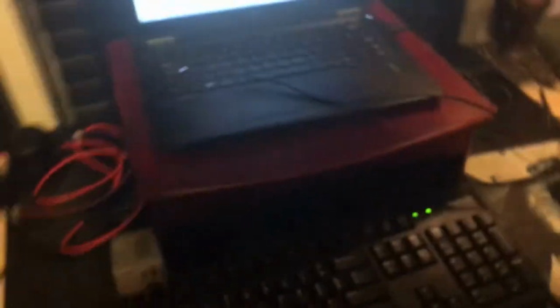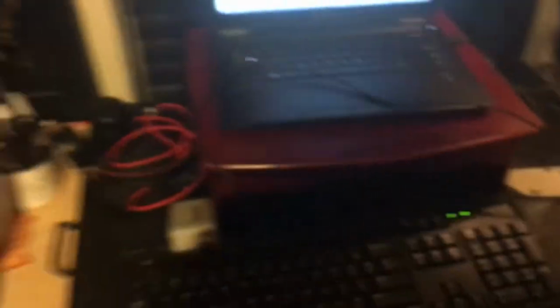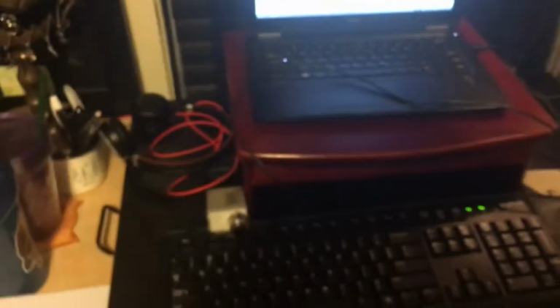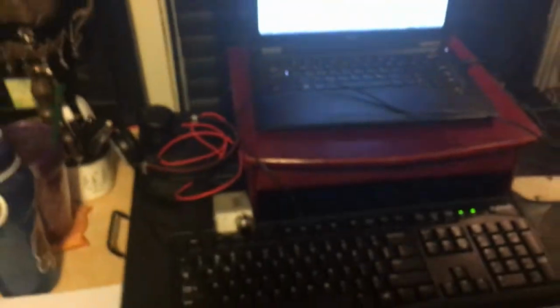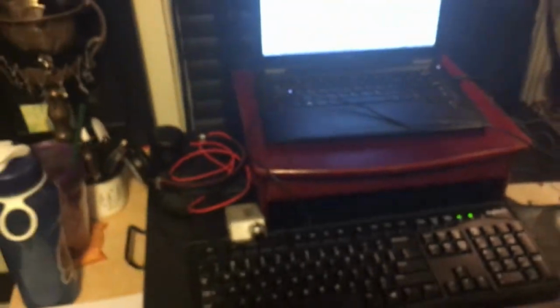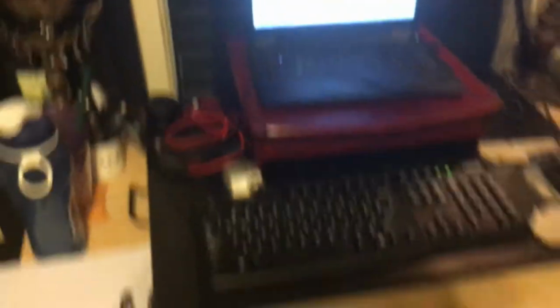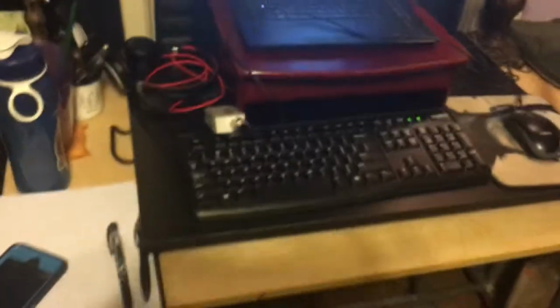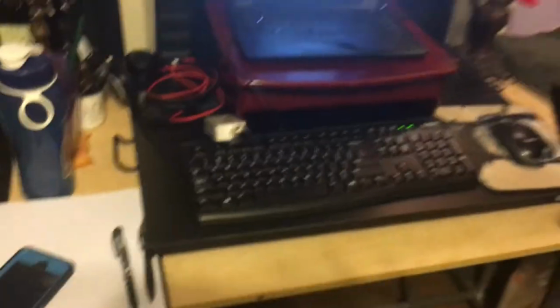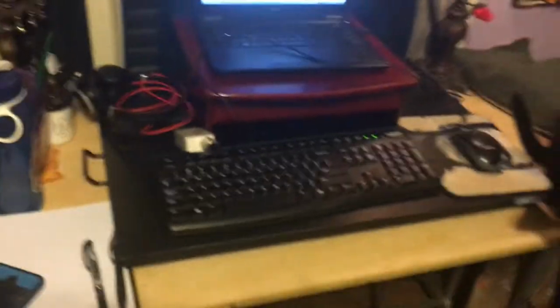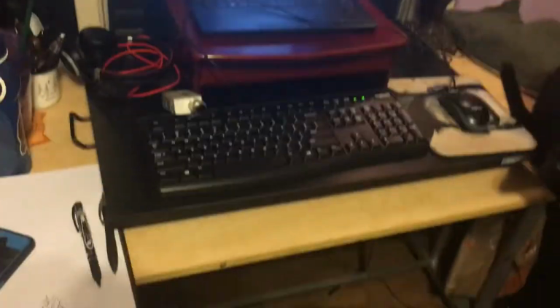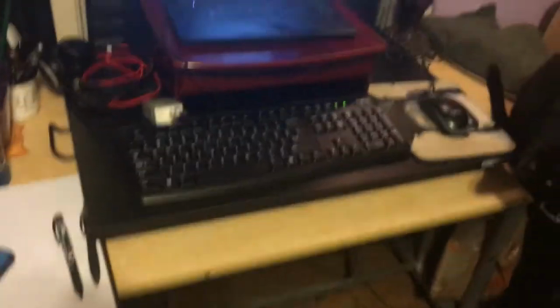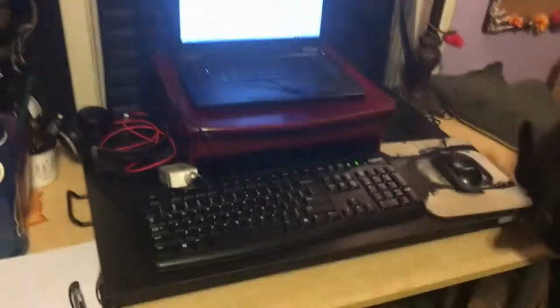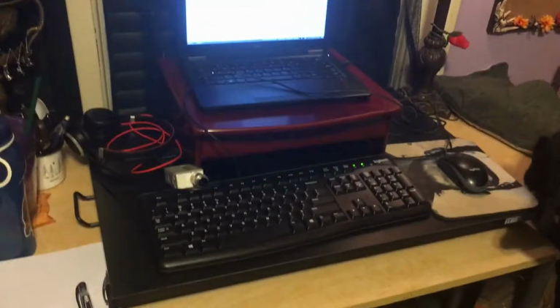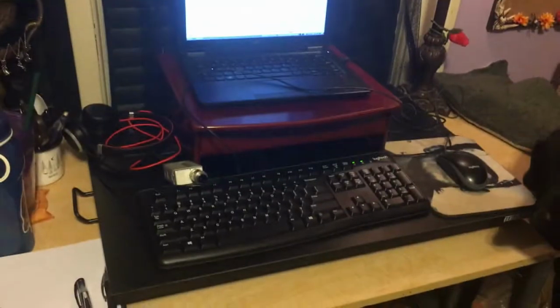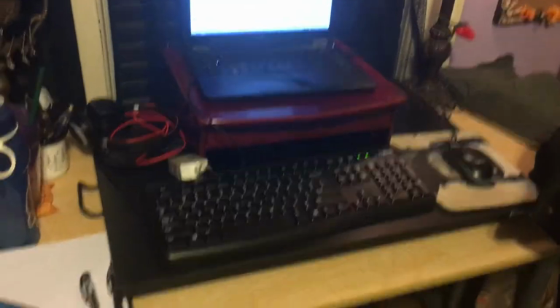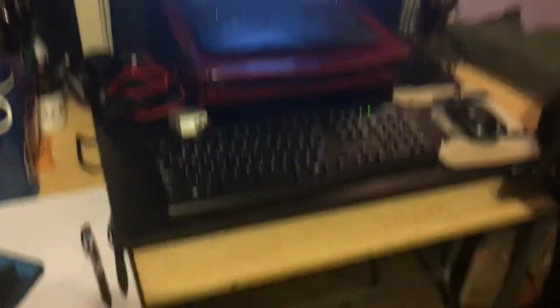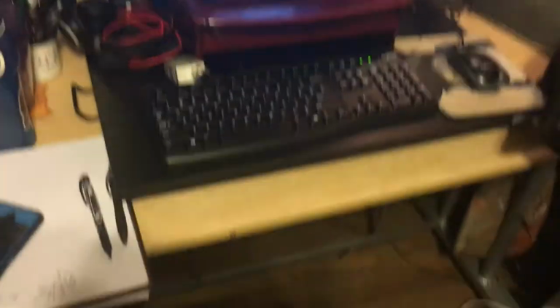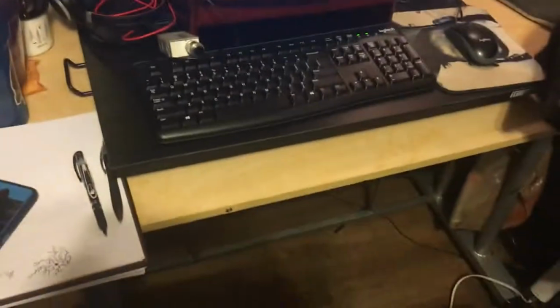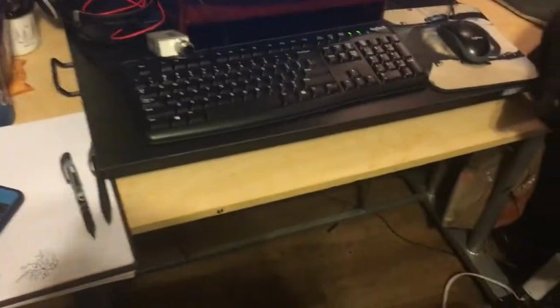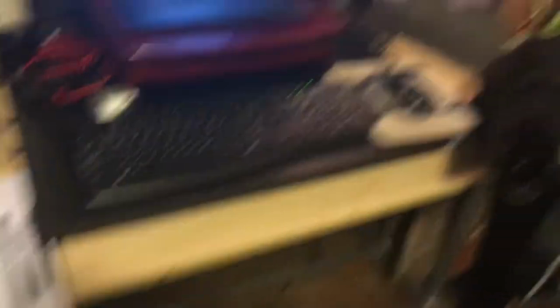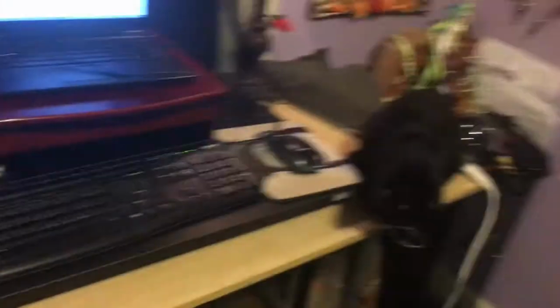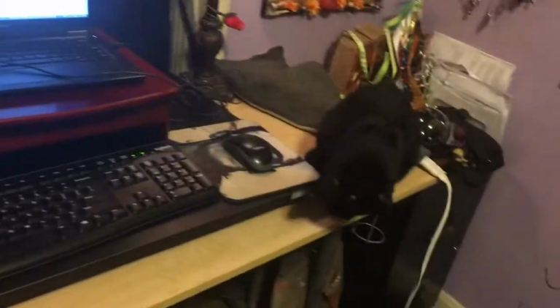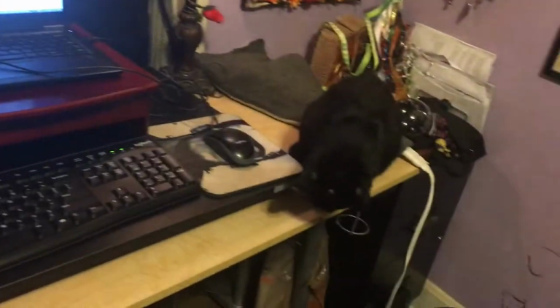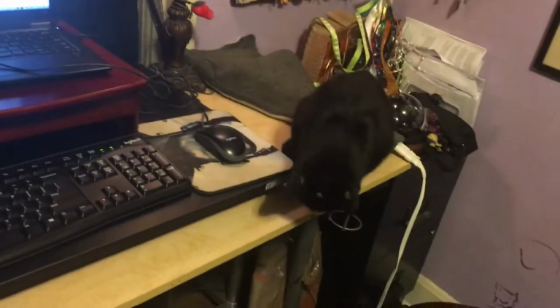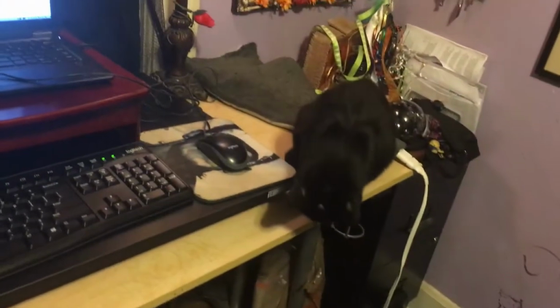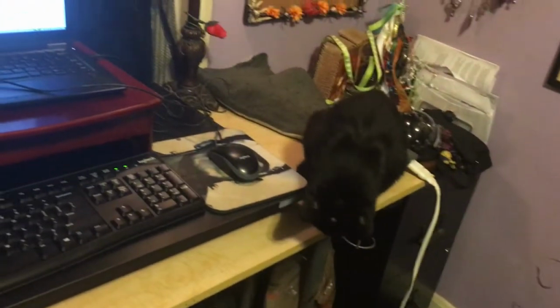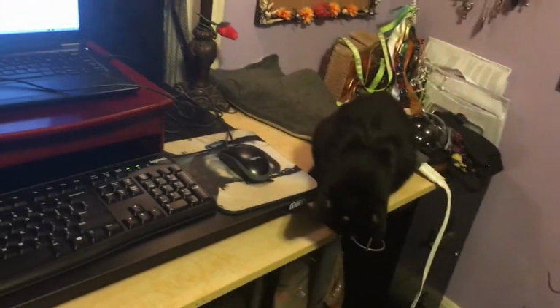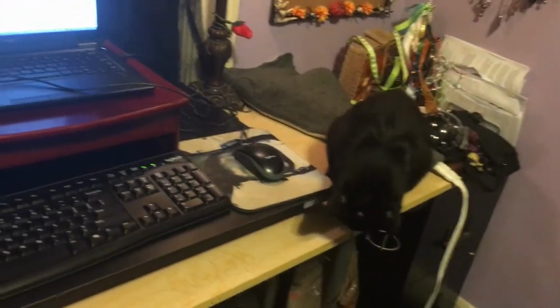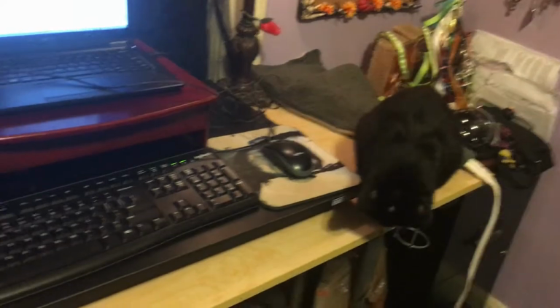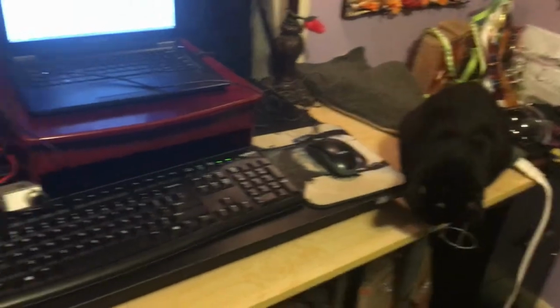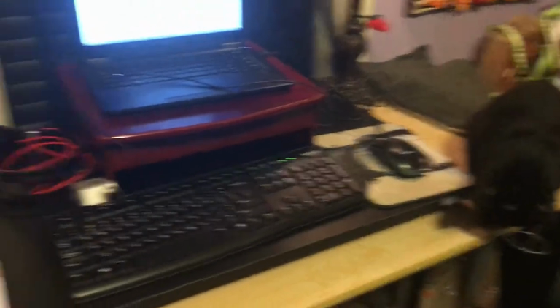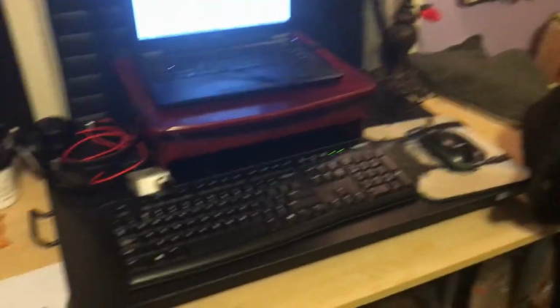I might have to work on my landing a little bit, but there you go.